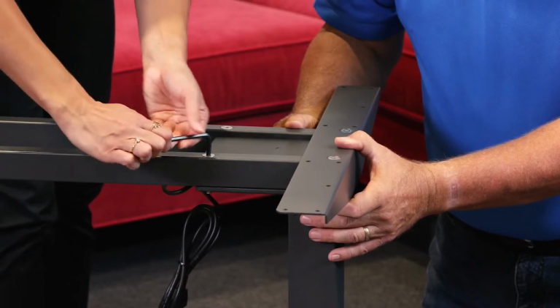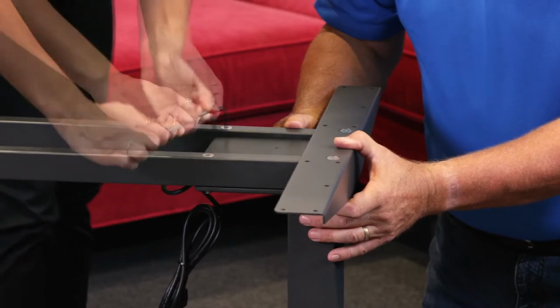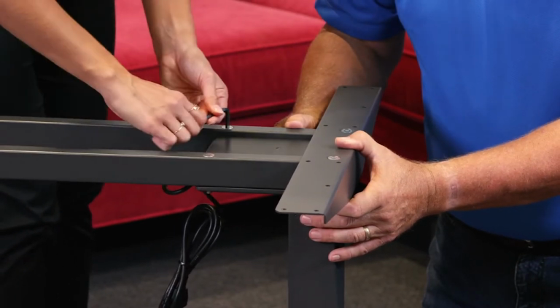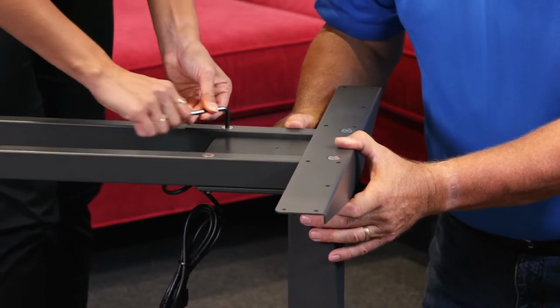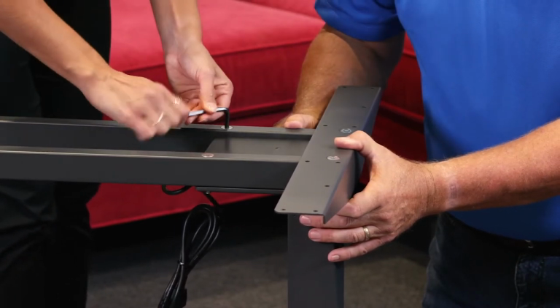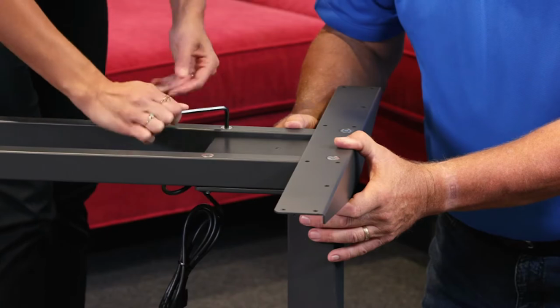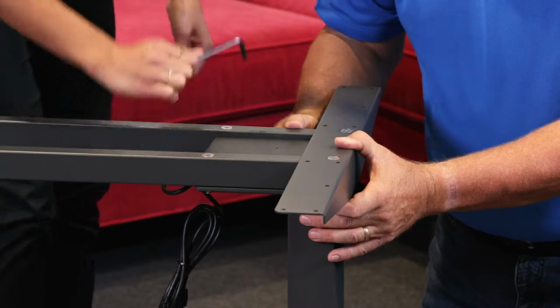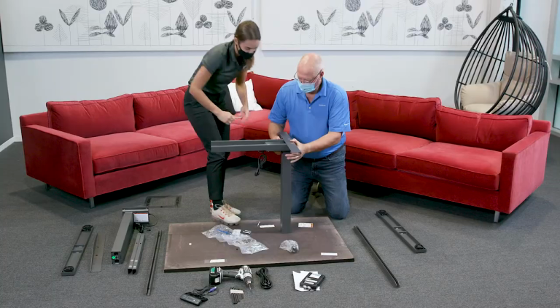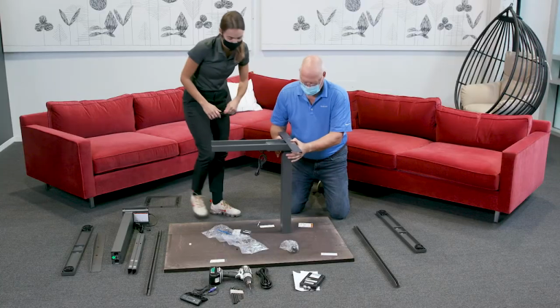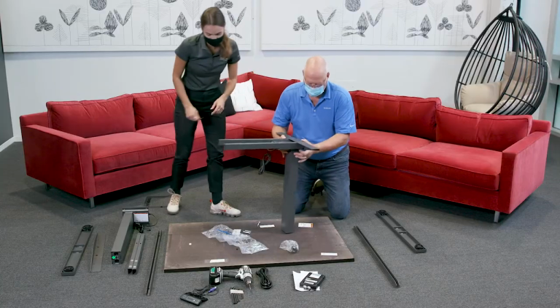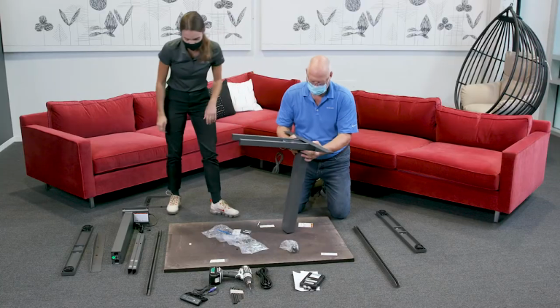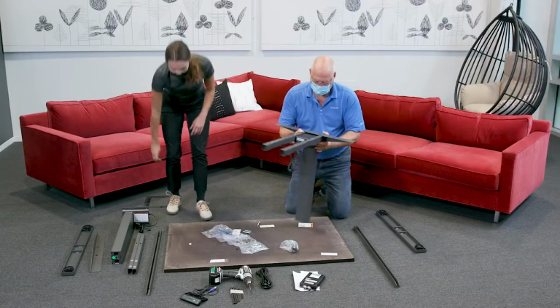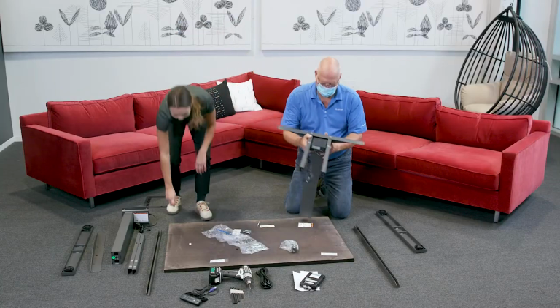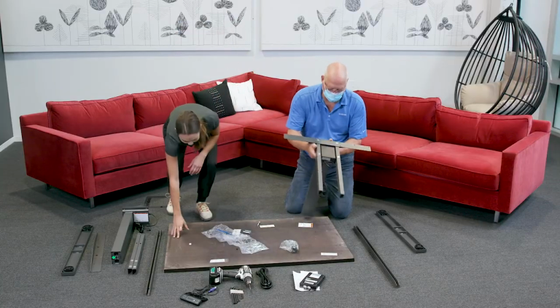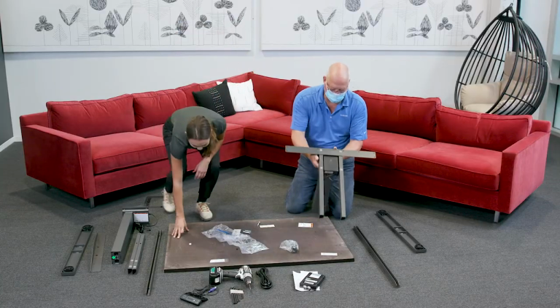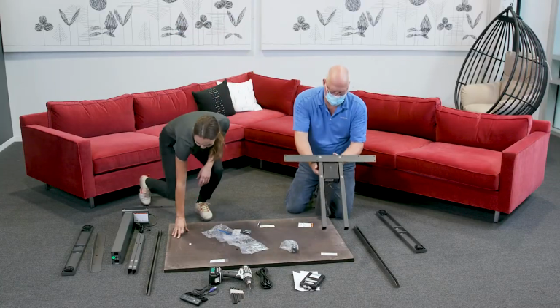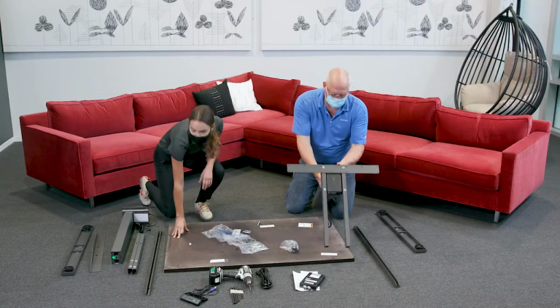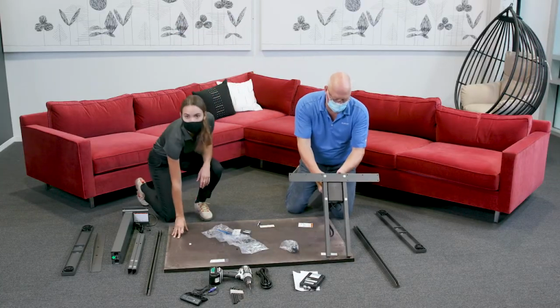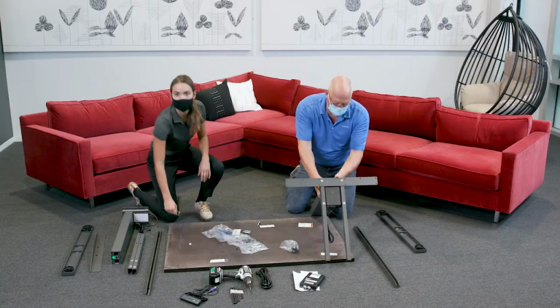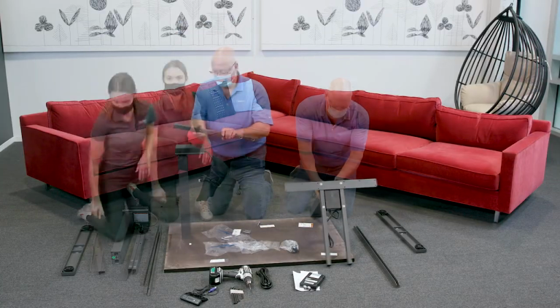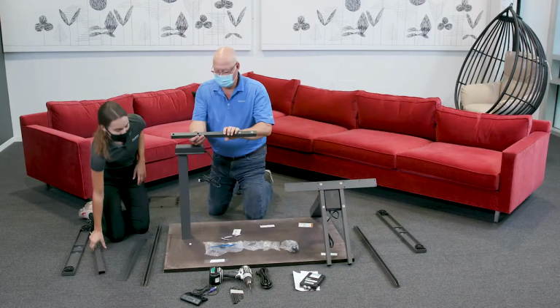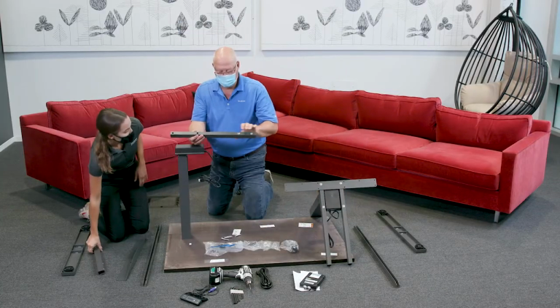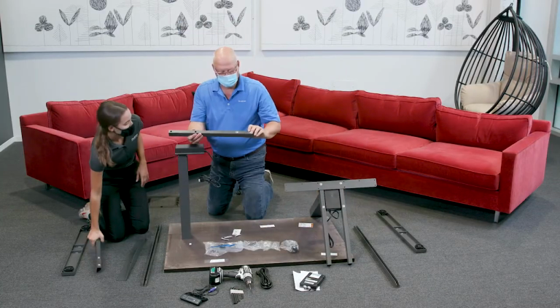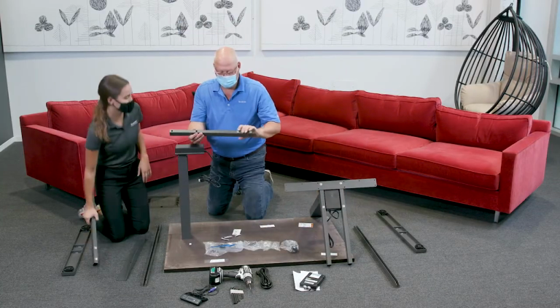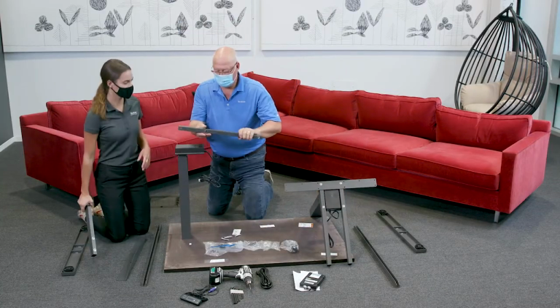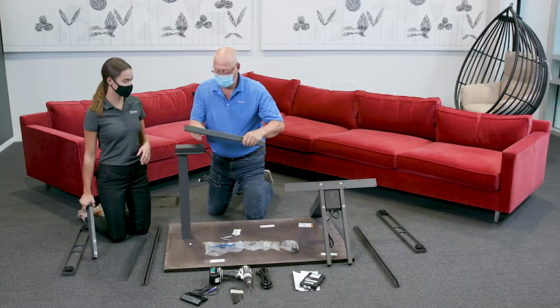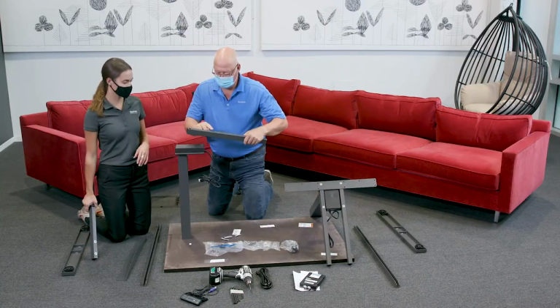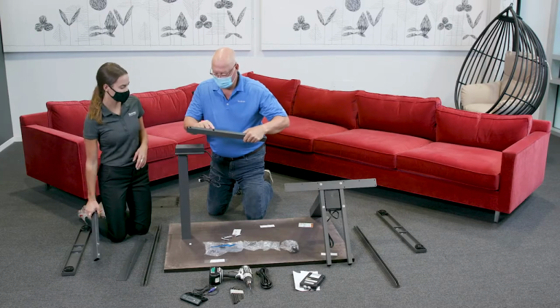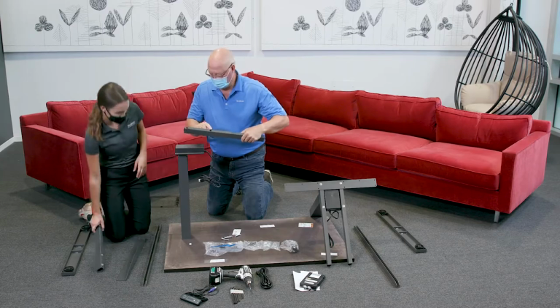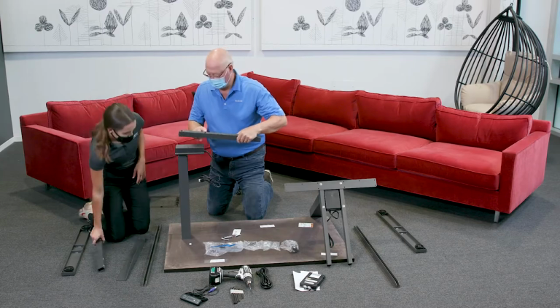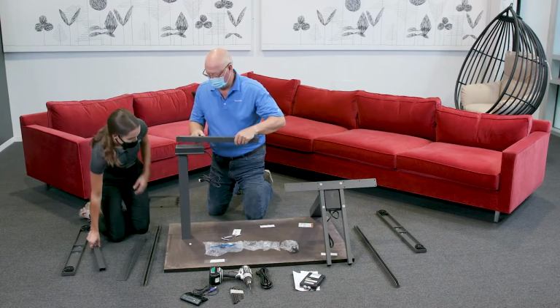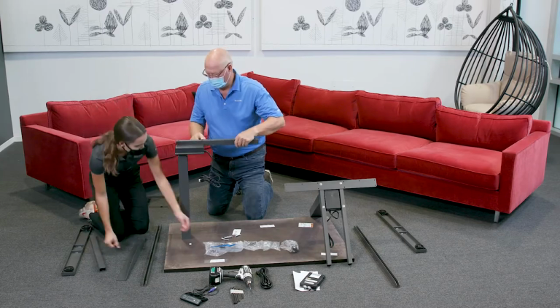When the first leg is built, set it aside. Step 2. Repeat this process for the other leg.